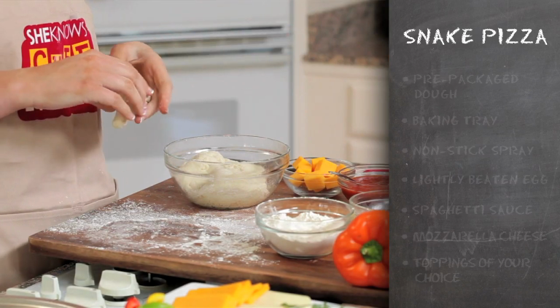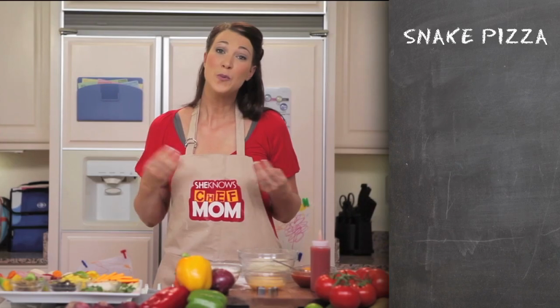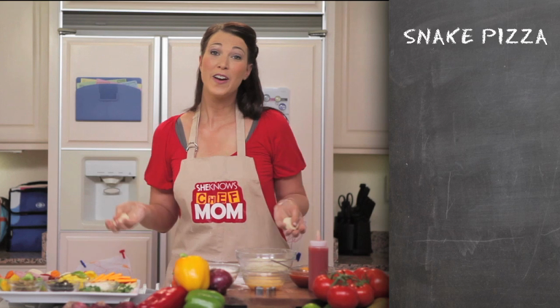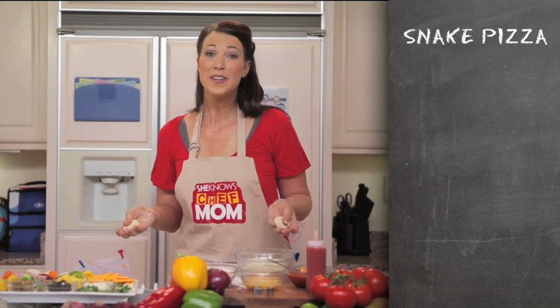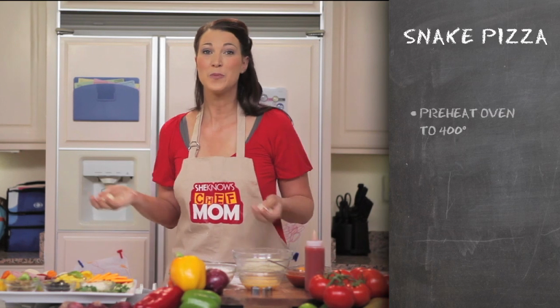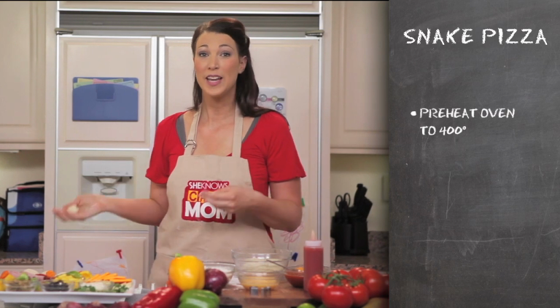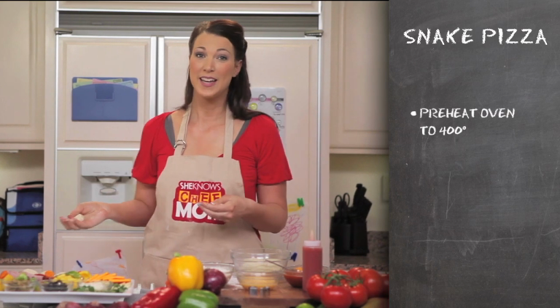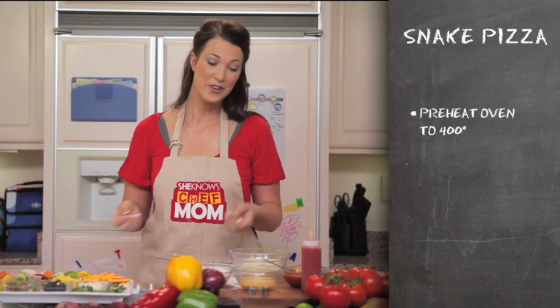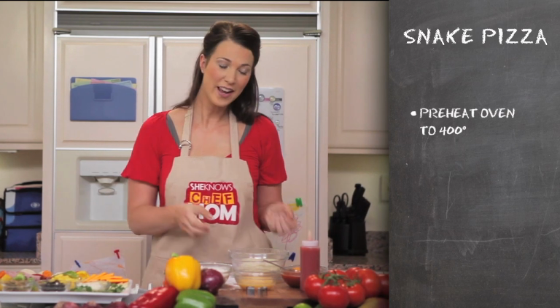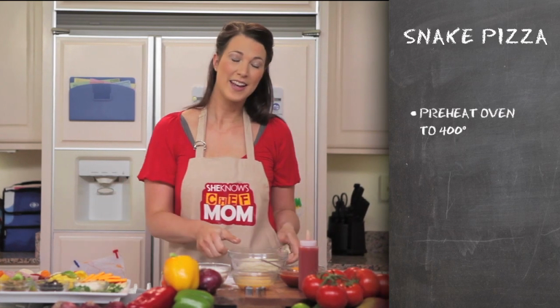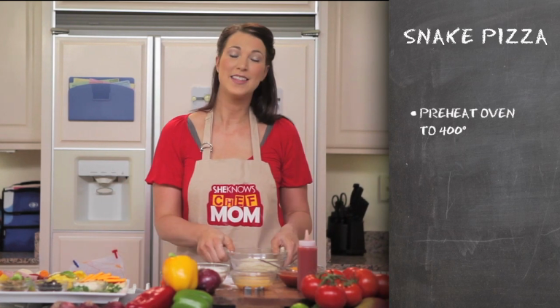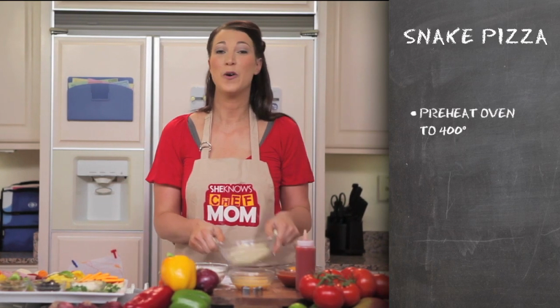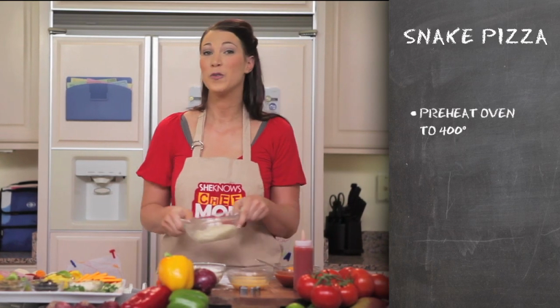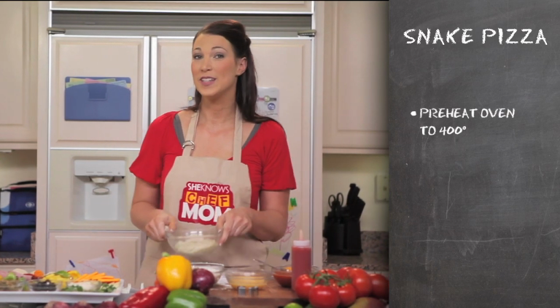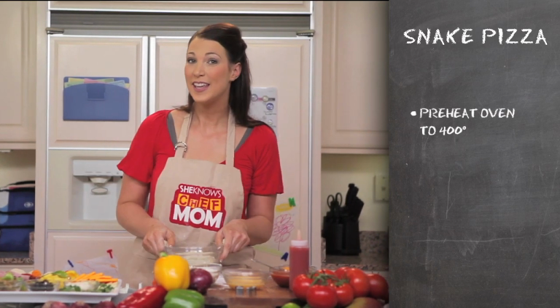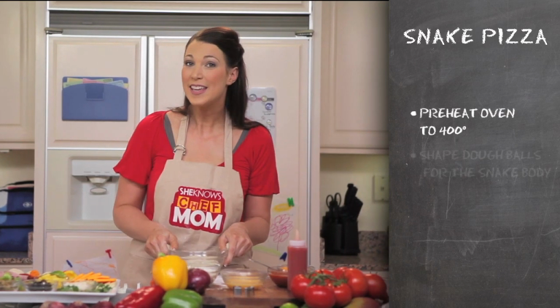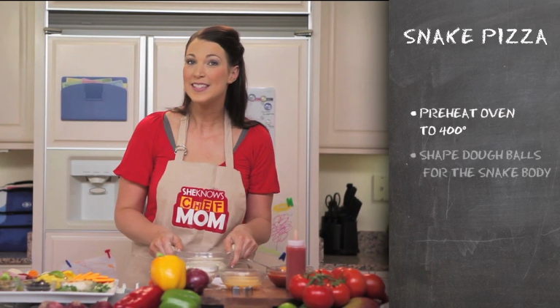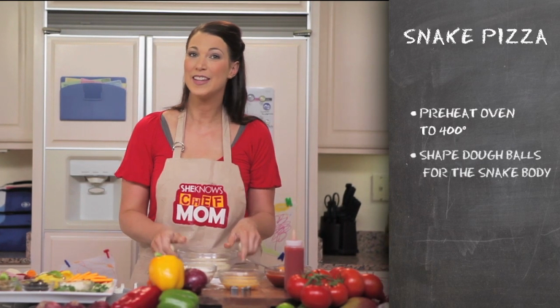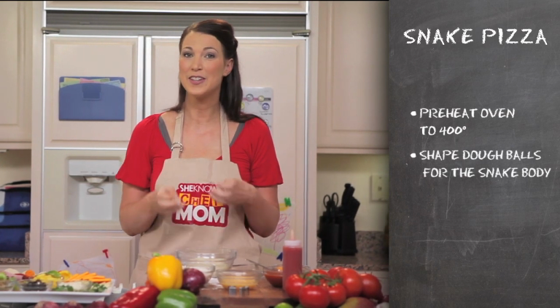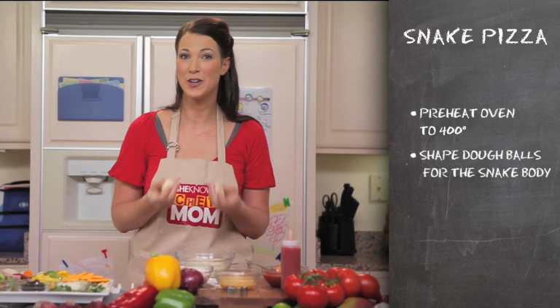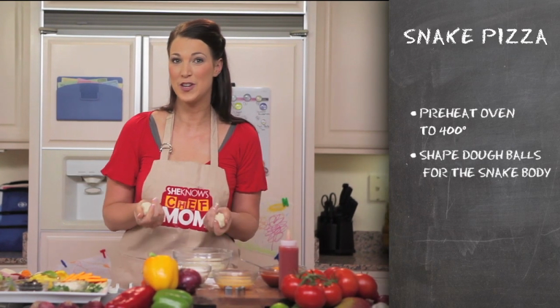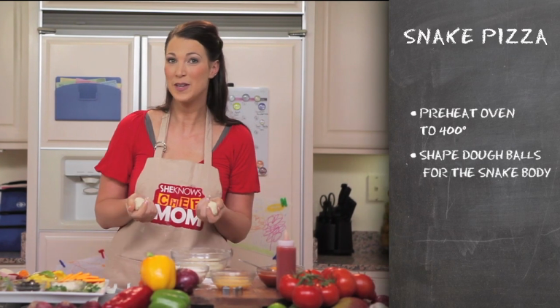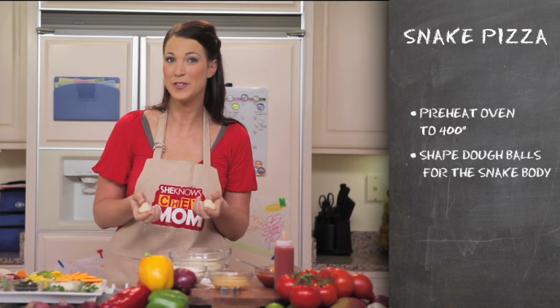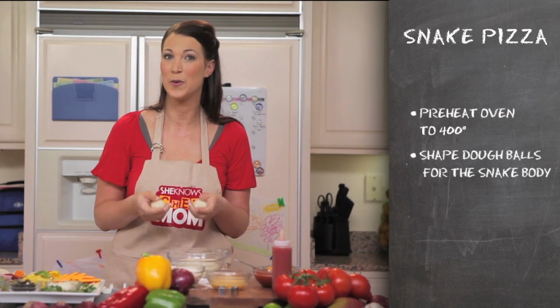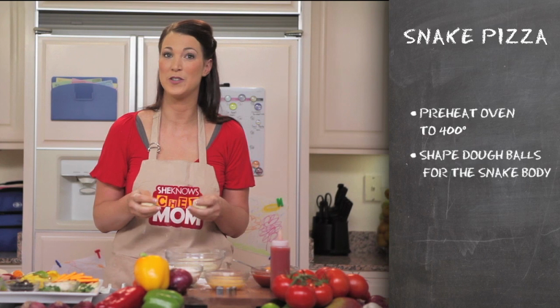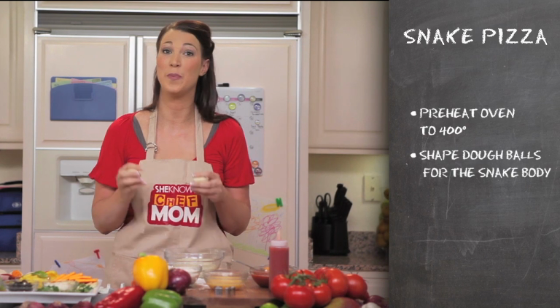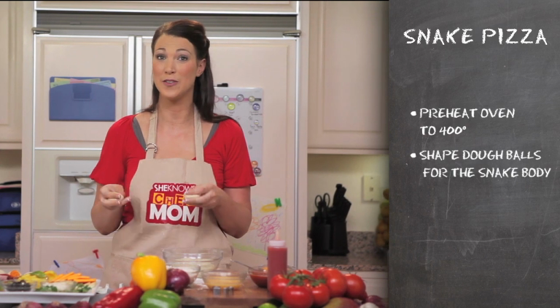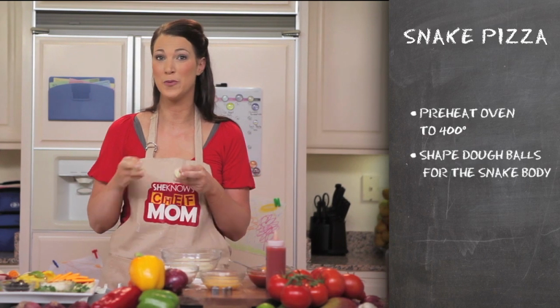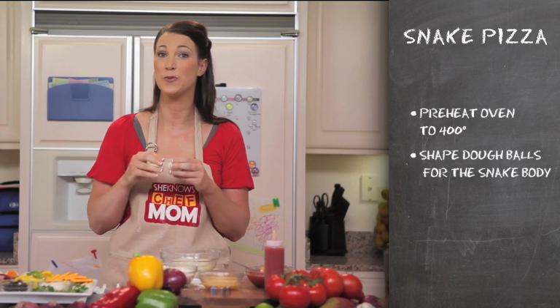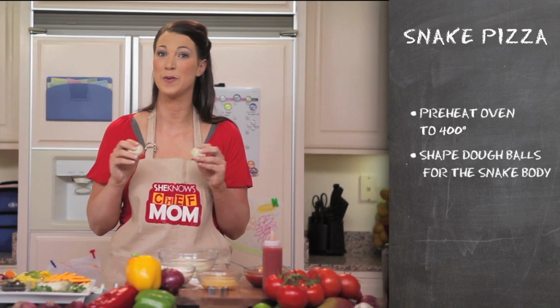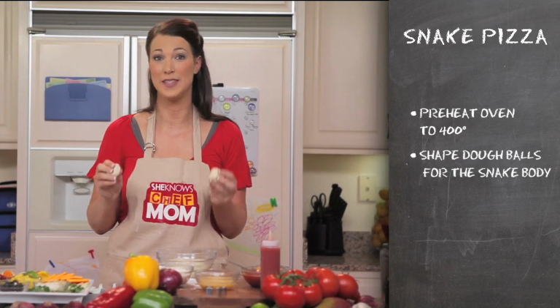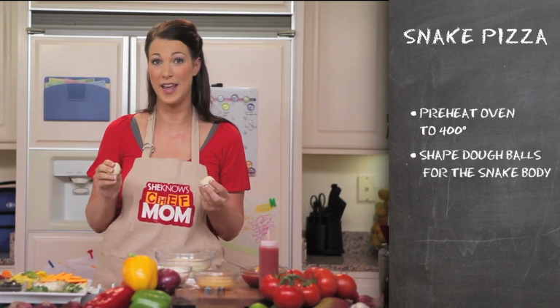So while your oven is preheating, you're going to hand the dough over to the kids and they're going to start shaping the dough into balls that will form the snake.